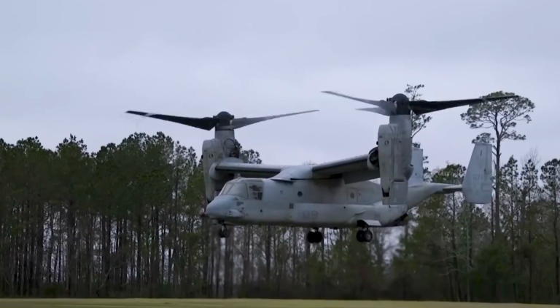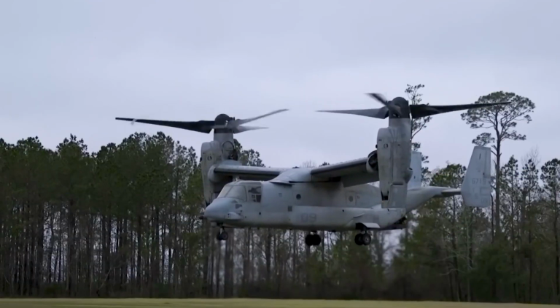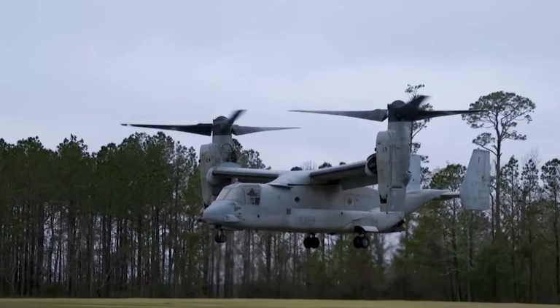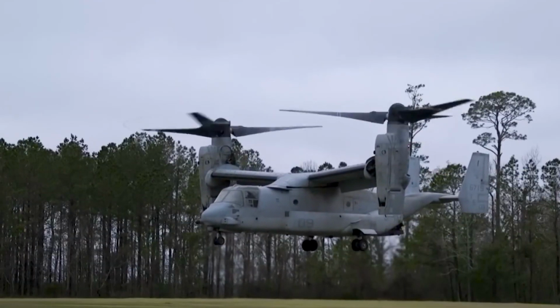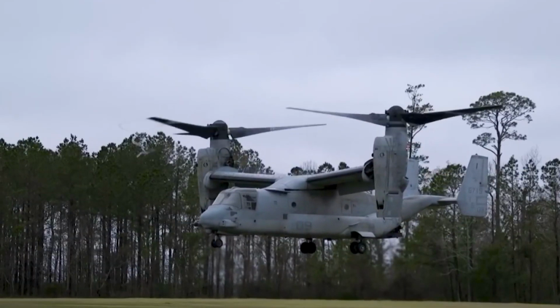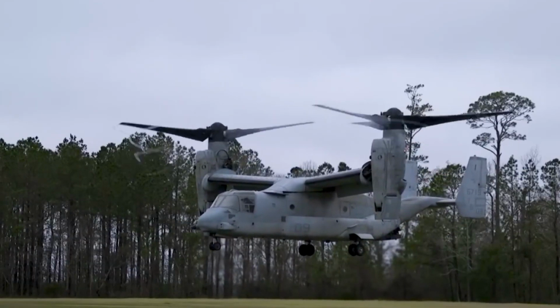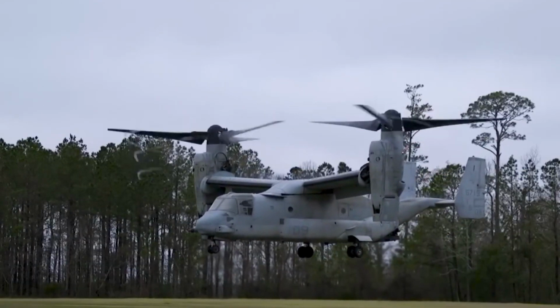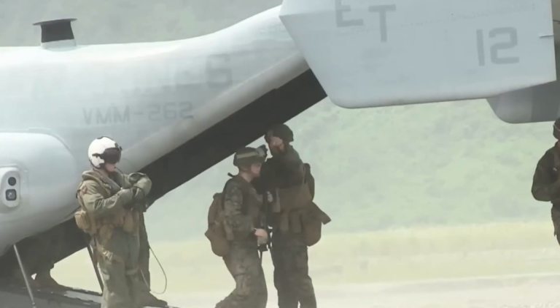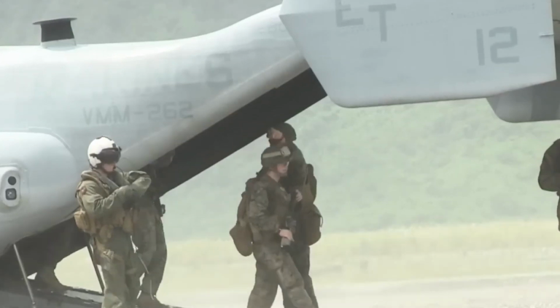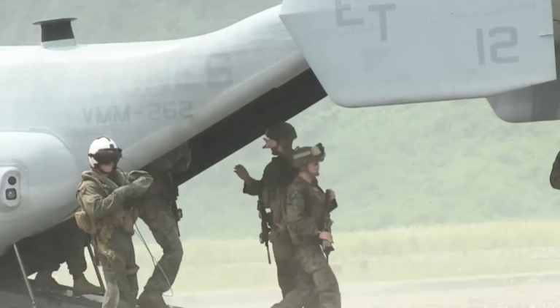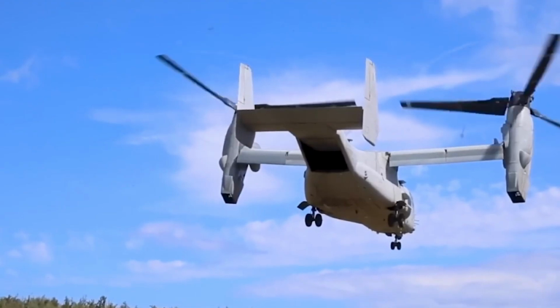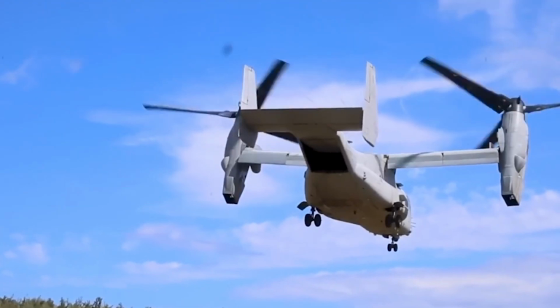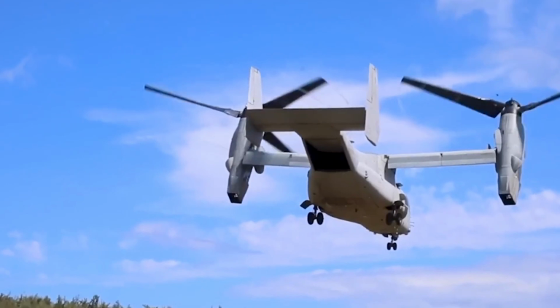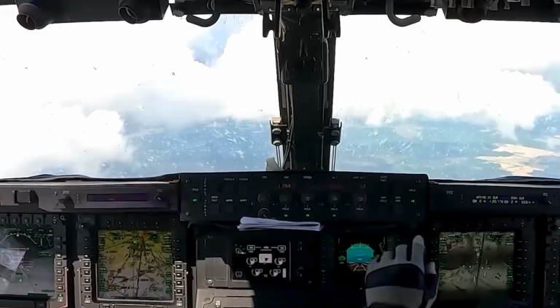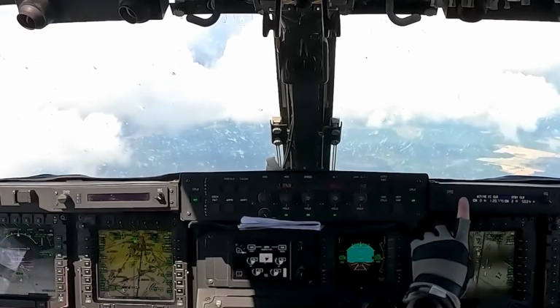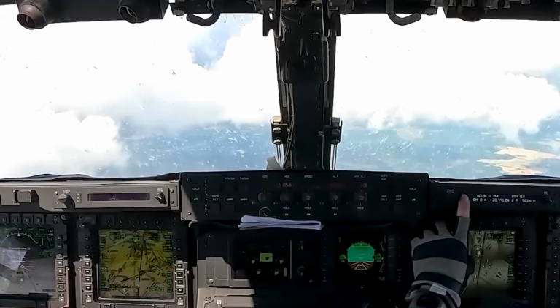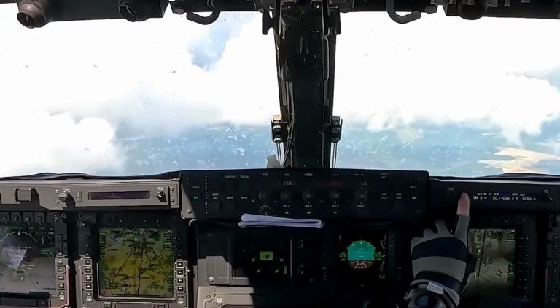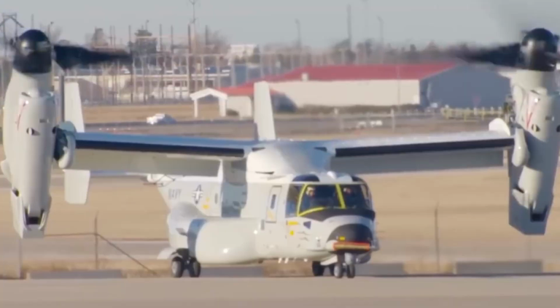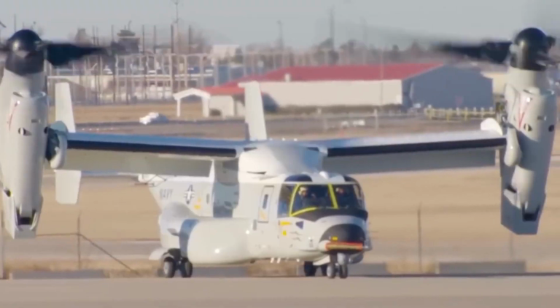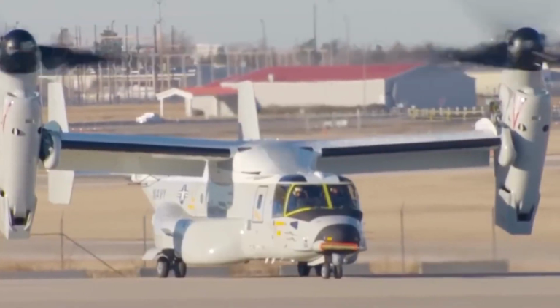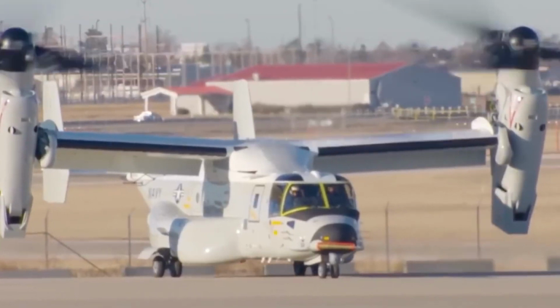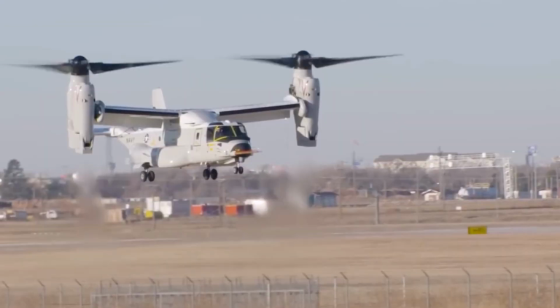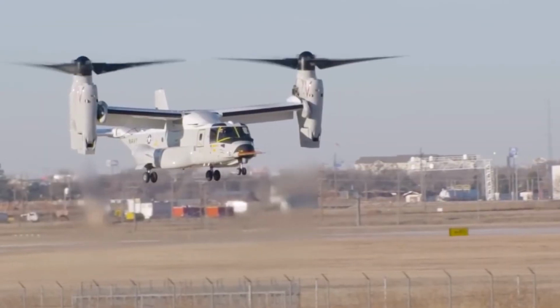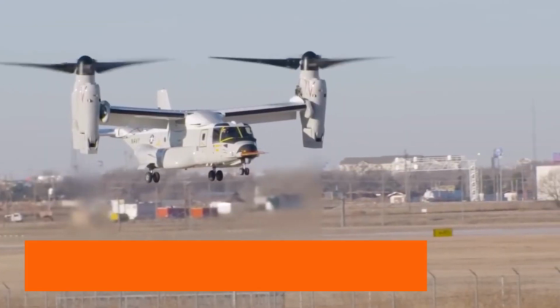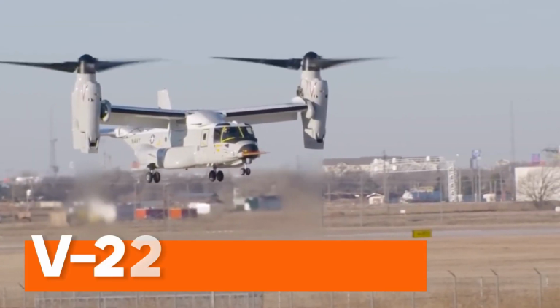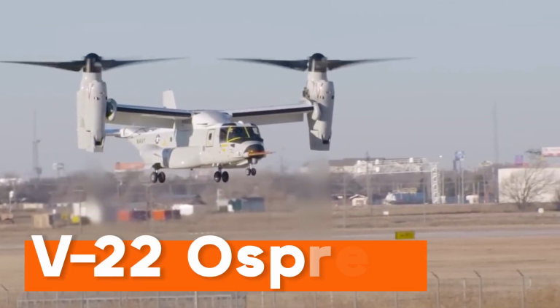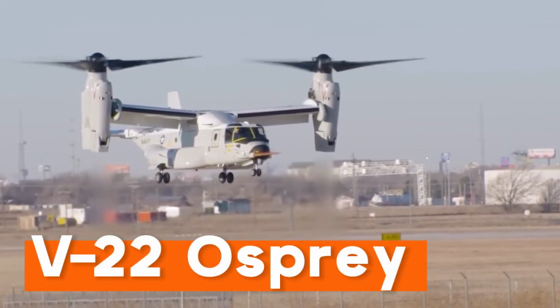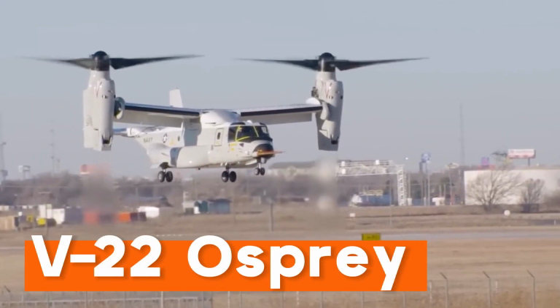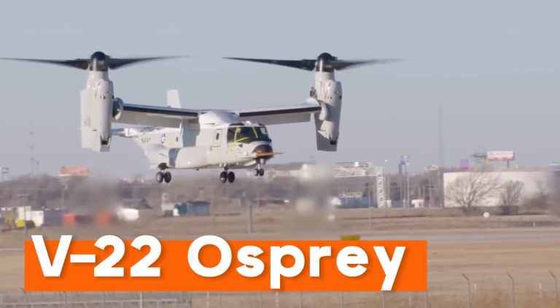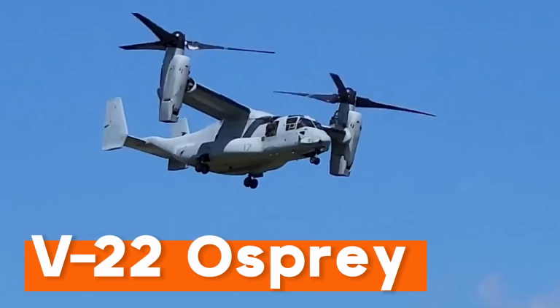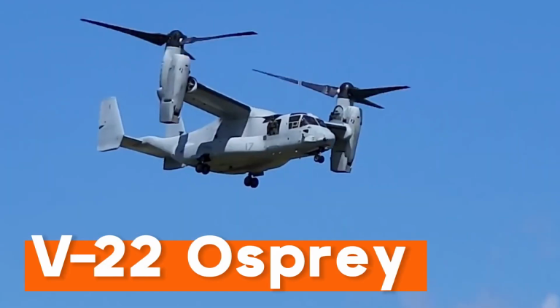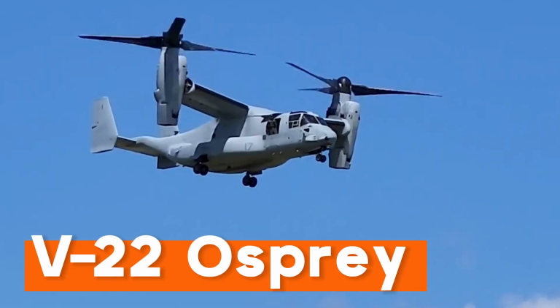In this video, we will delve into the design, technology, and unique features that make the V-22 Osprey special.